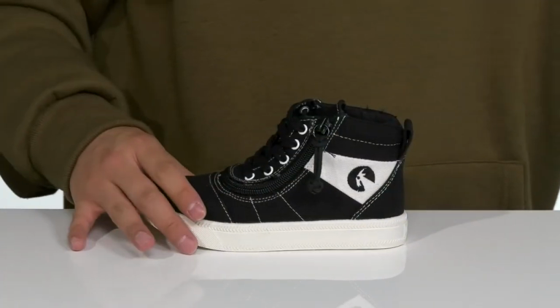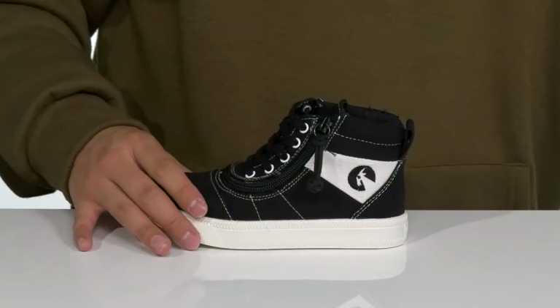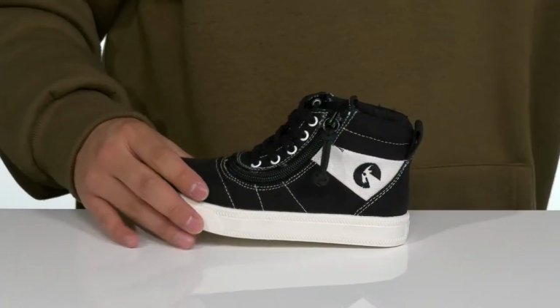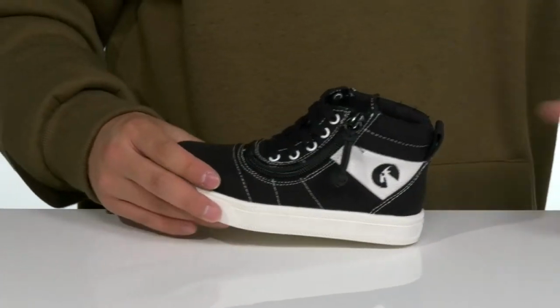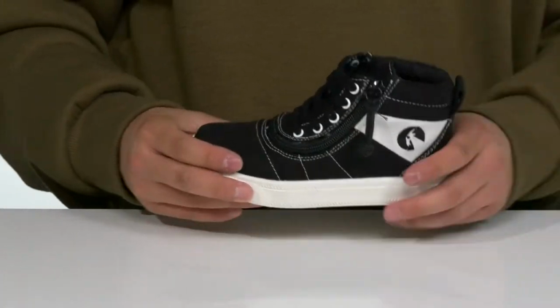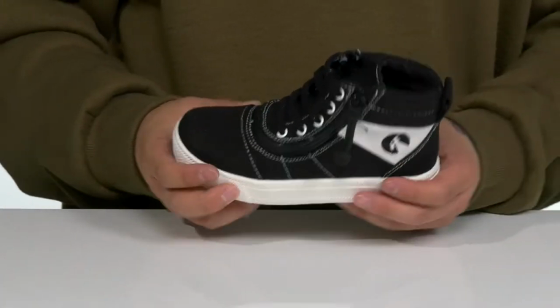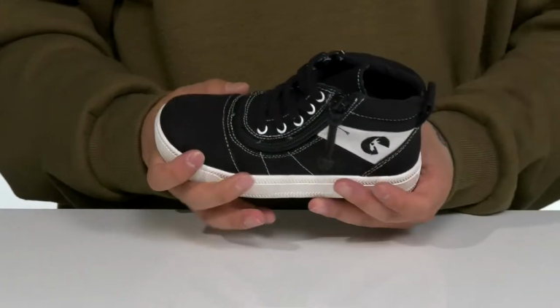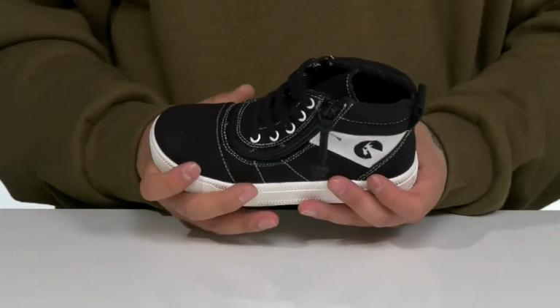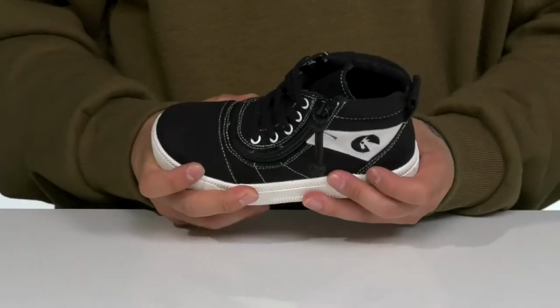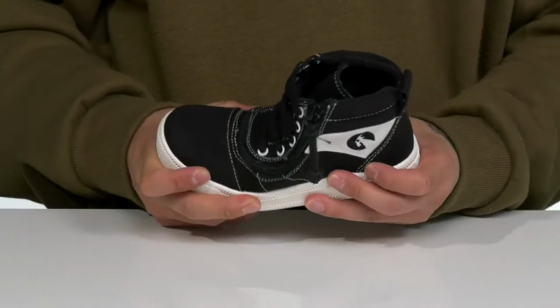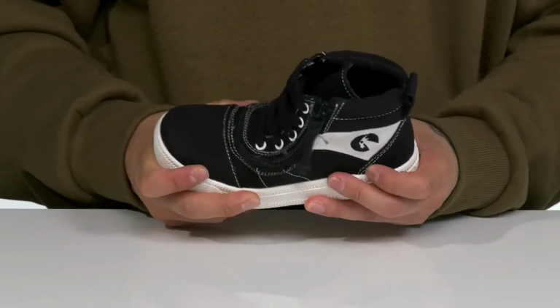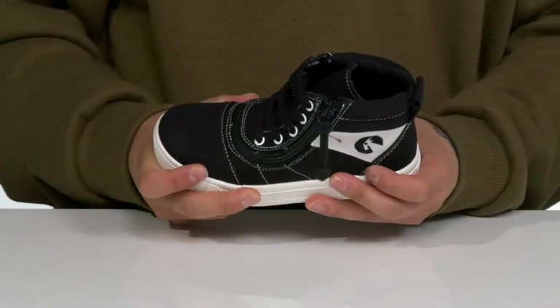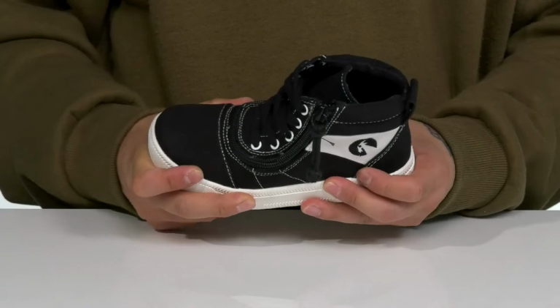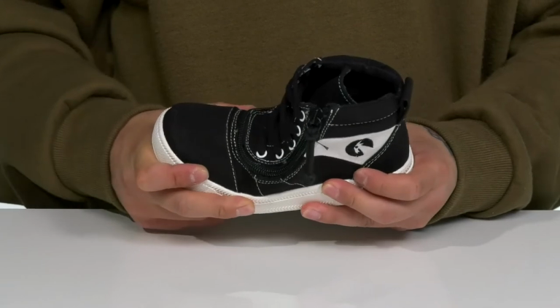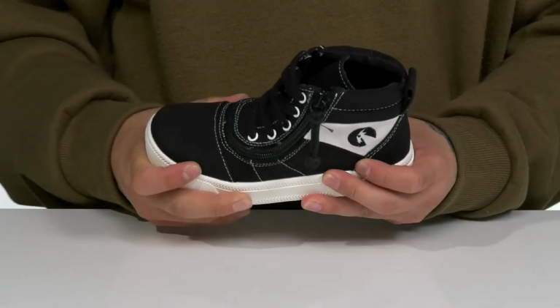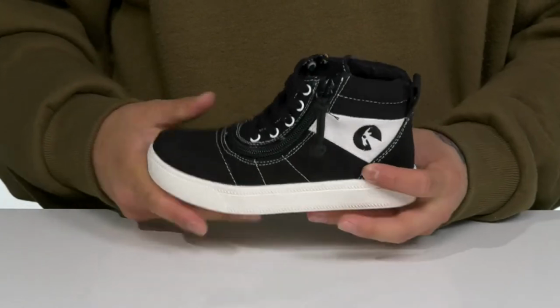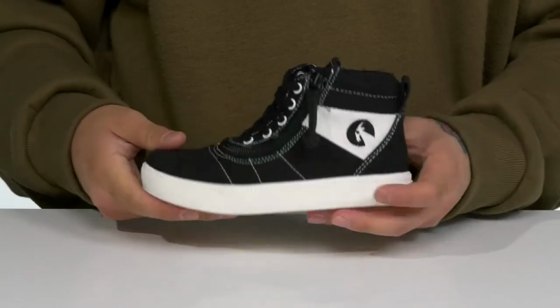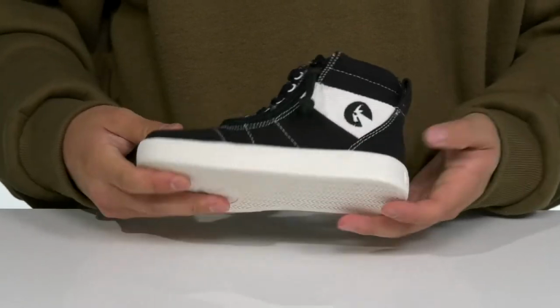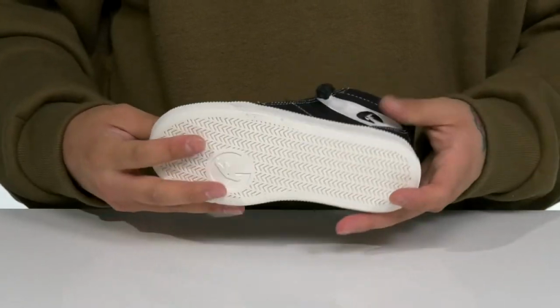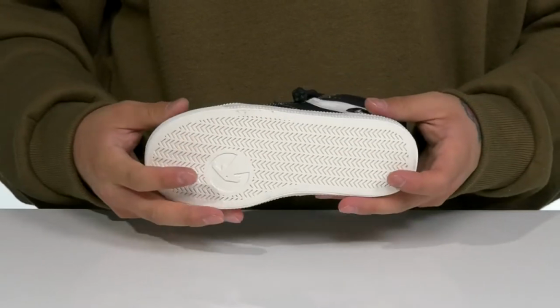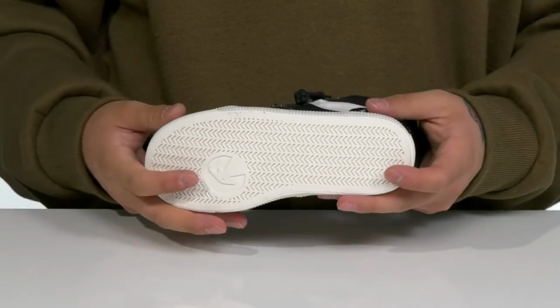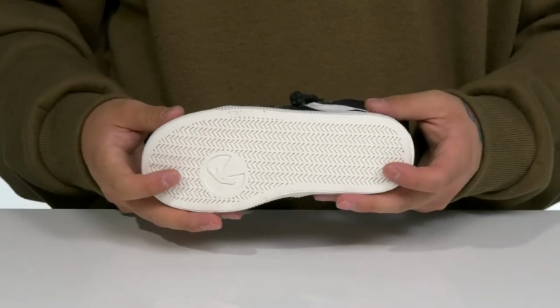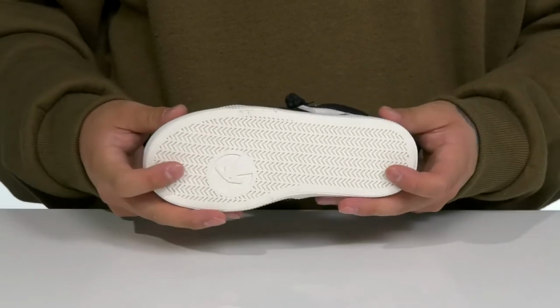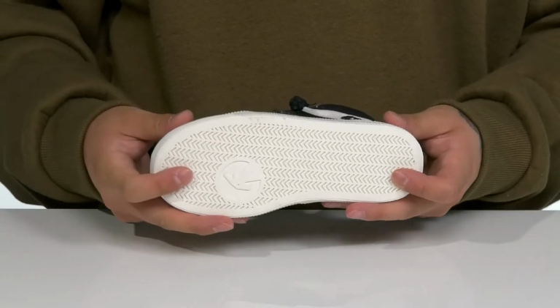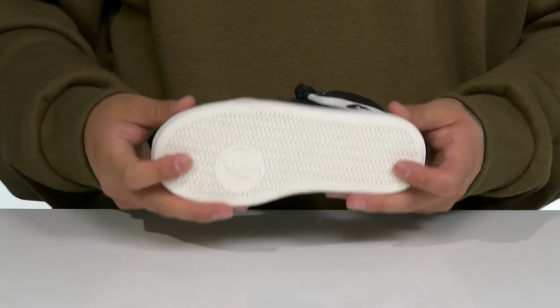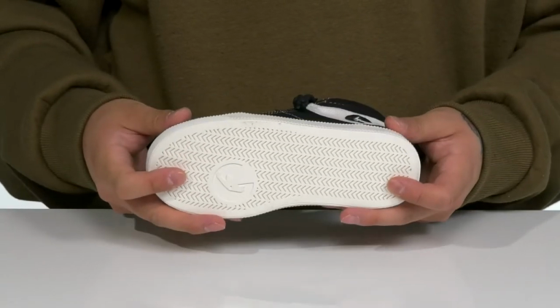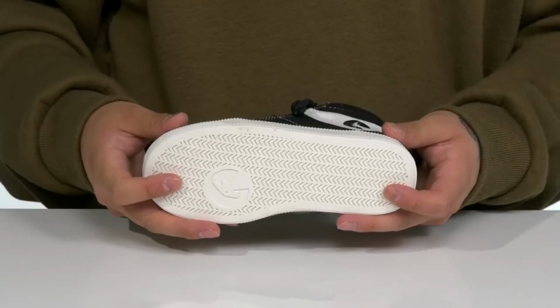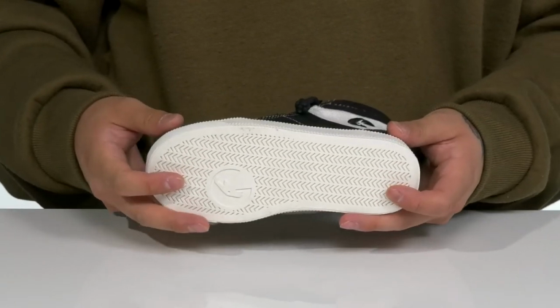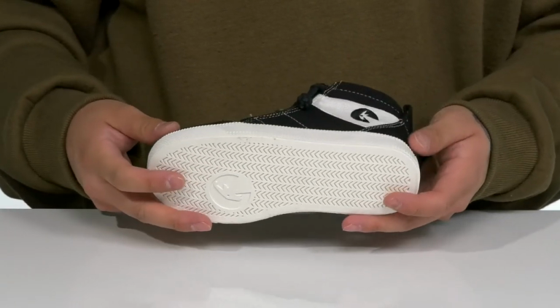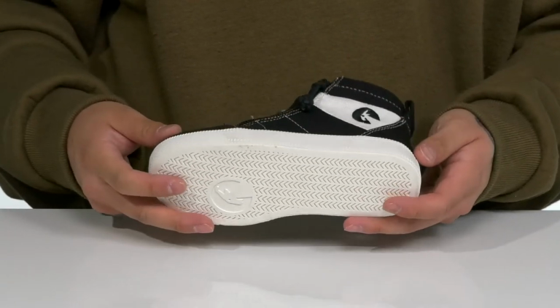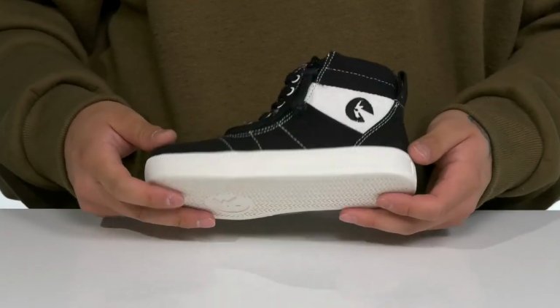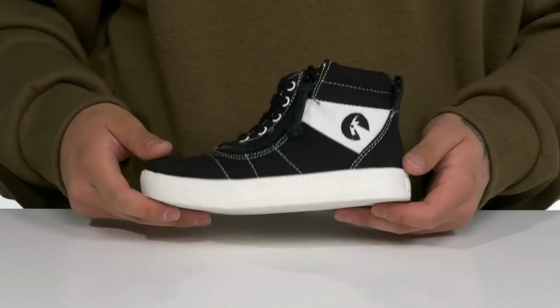The midsole itself is vulcanized and has a sturdy and flexible design, and sits on top of a textured synthetic outsole to keep them stable.